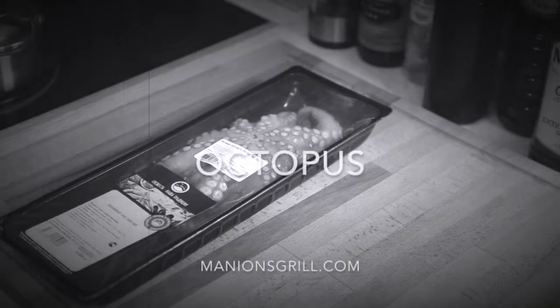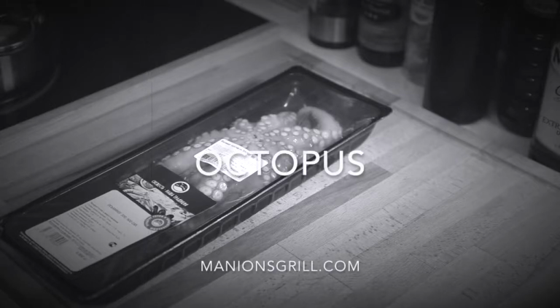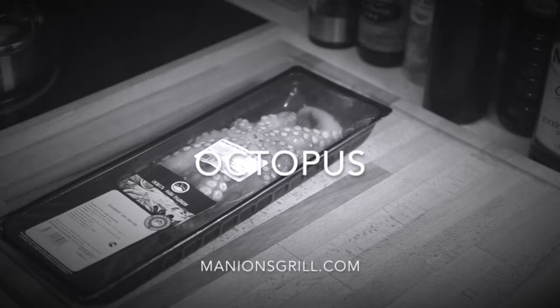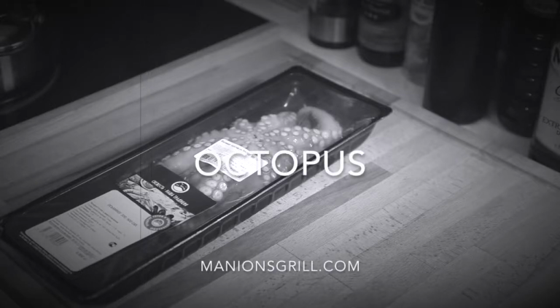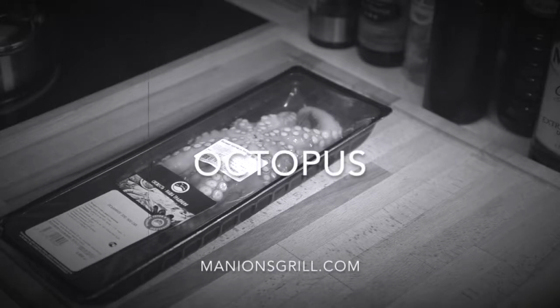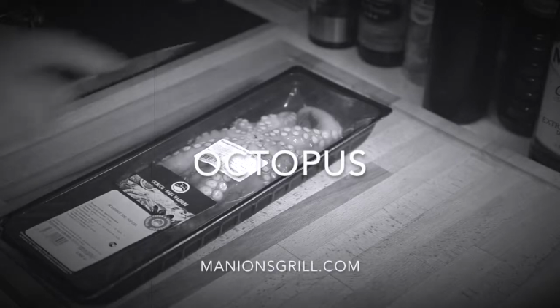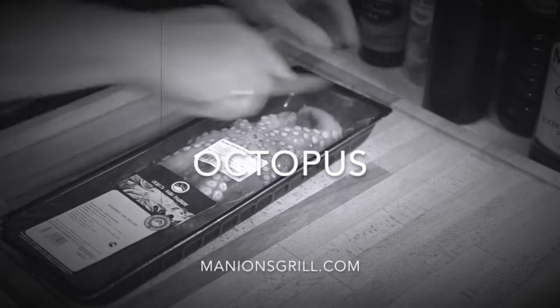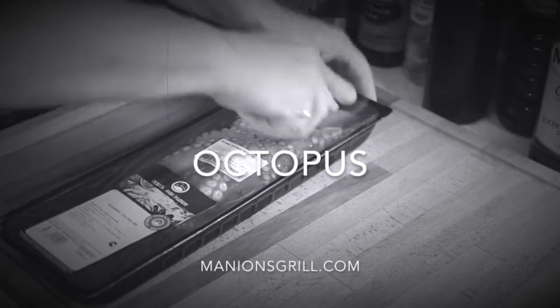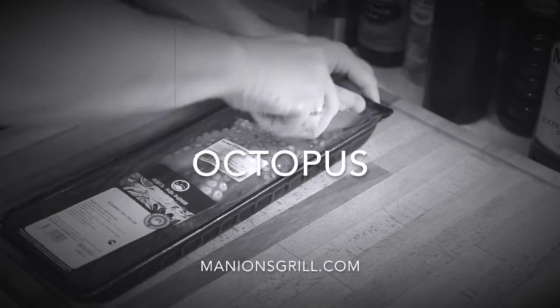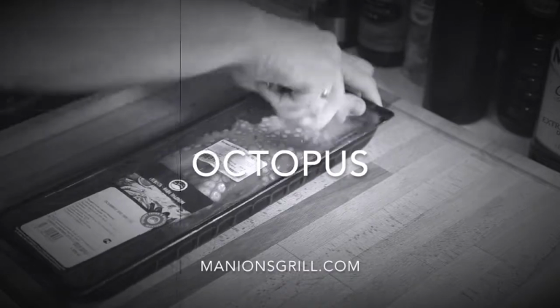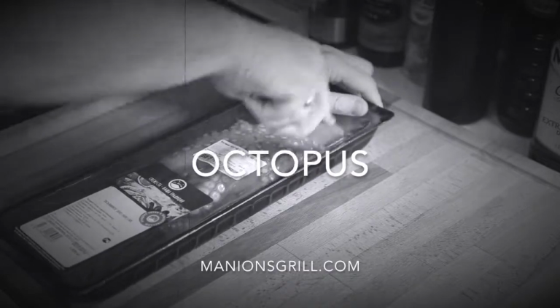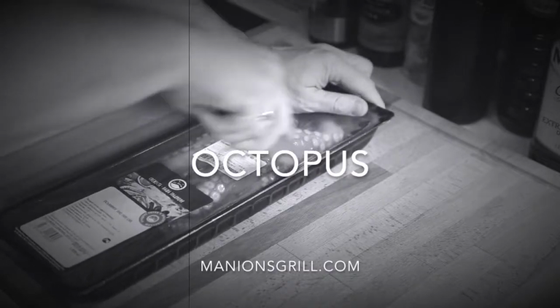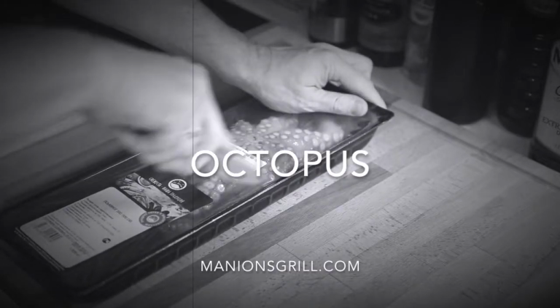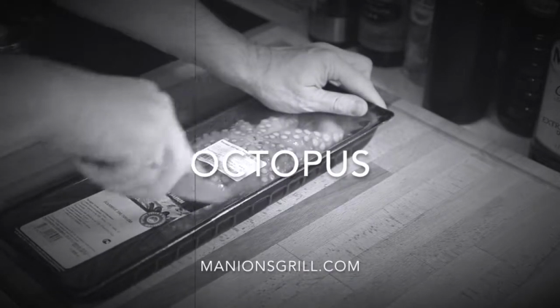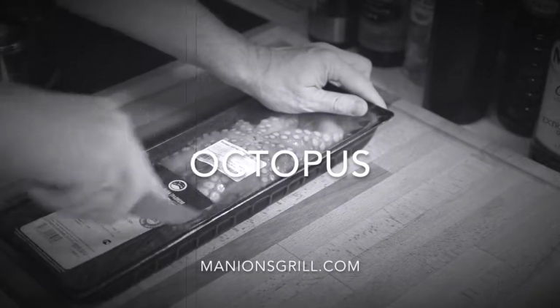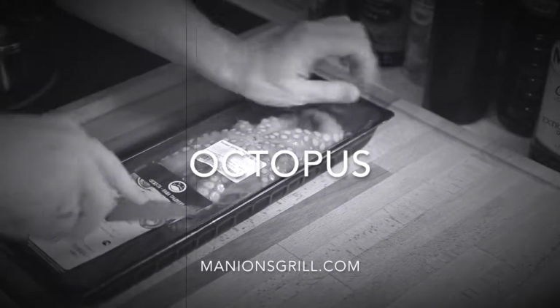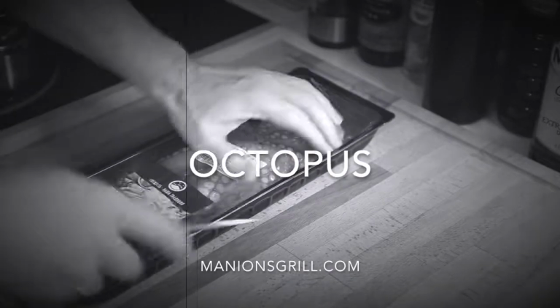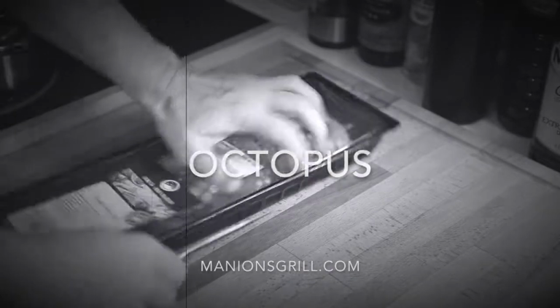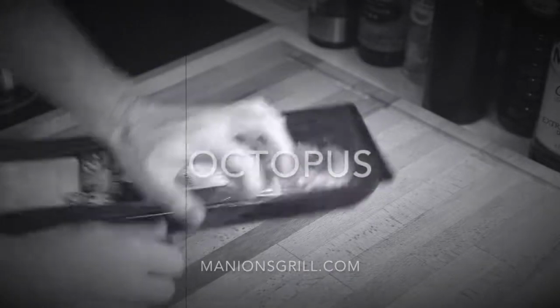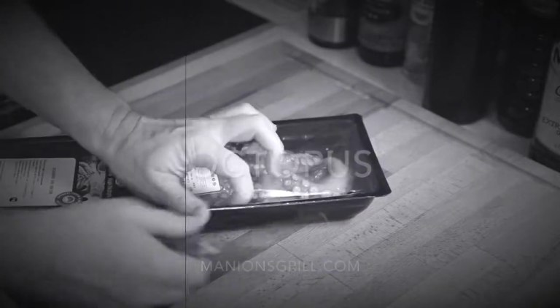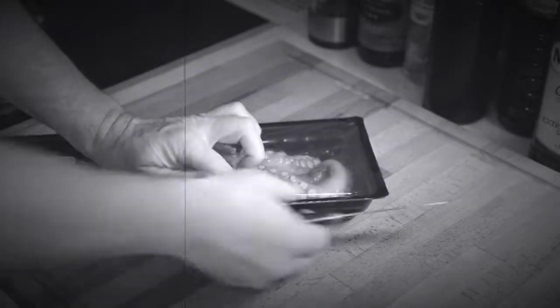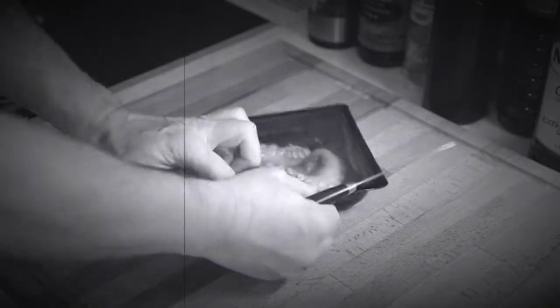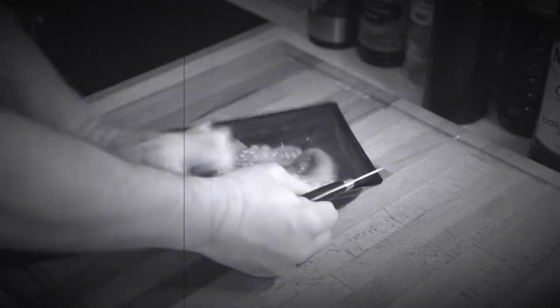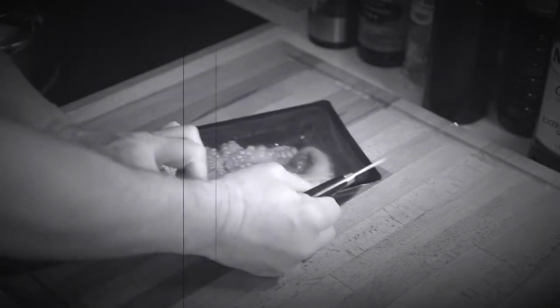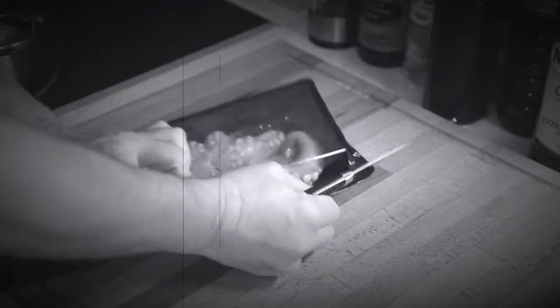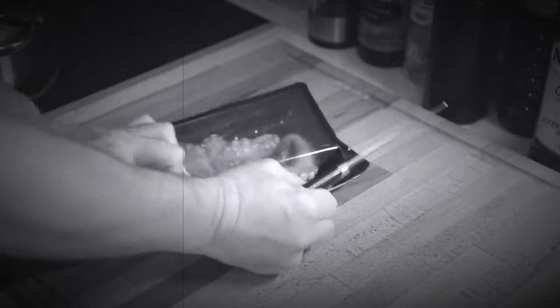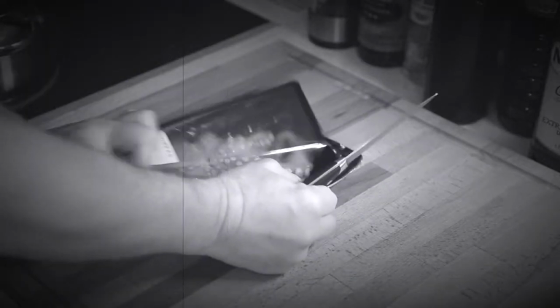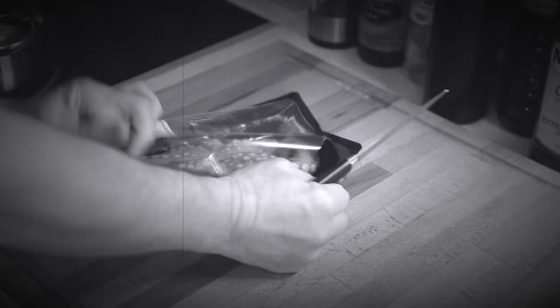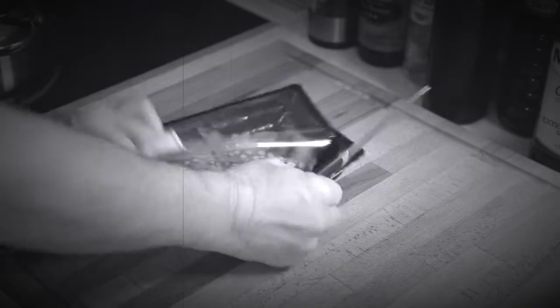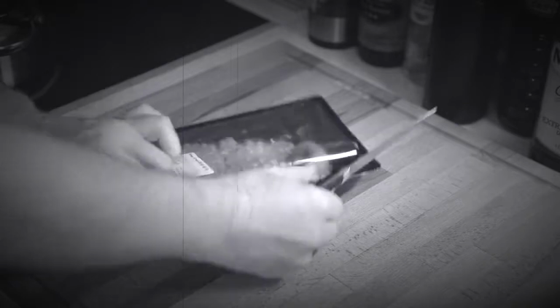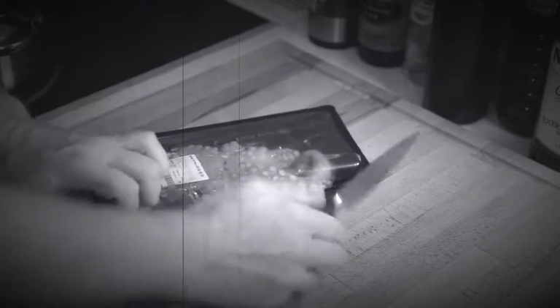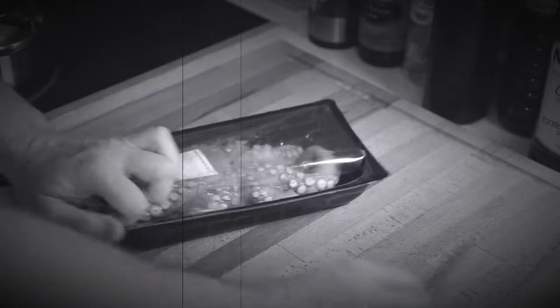Who's in the kitchen today? Well it's Mr. Octopus. That's right, we're gonna be cooking octopus today.